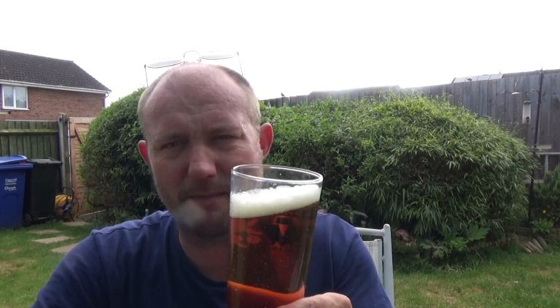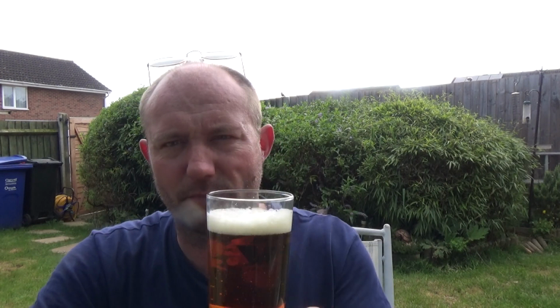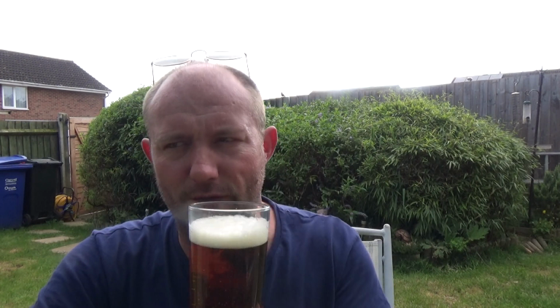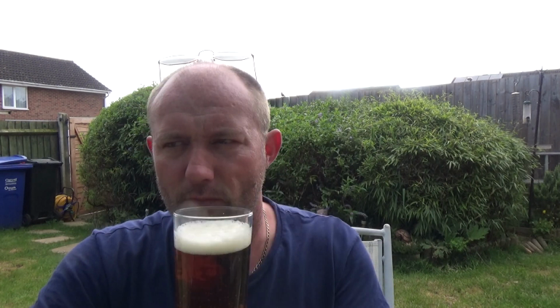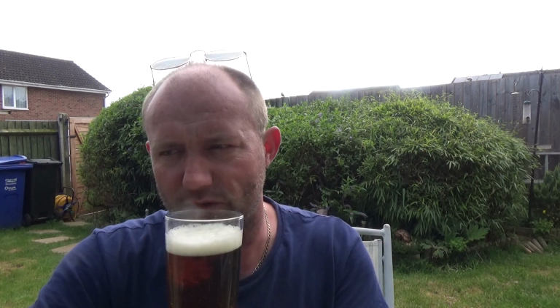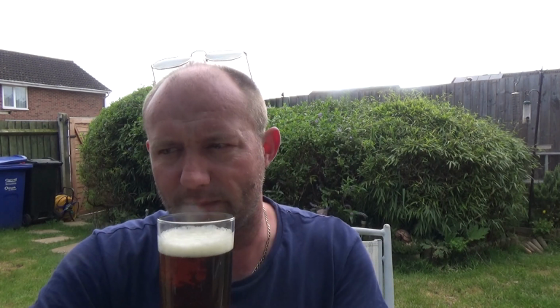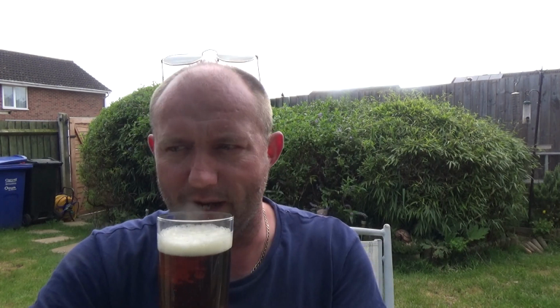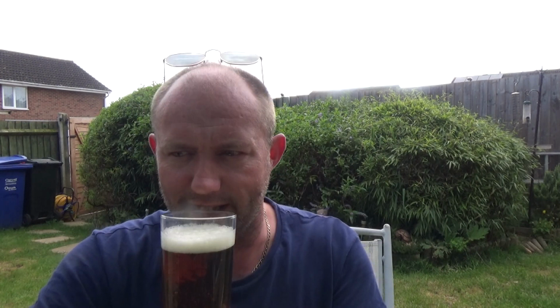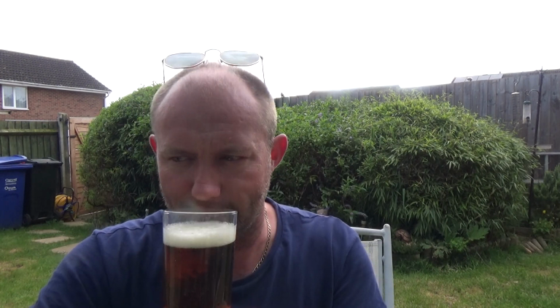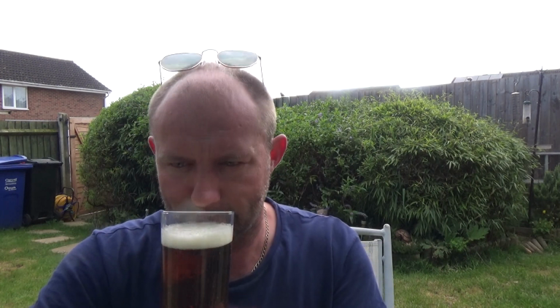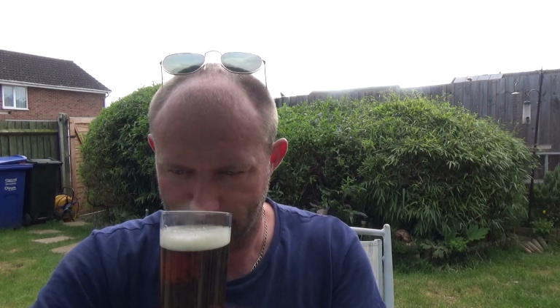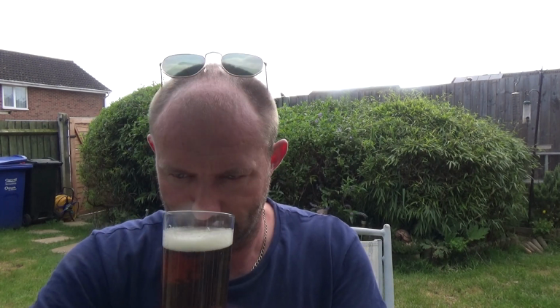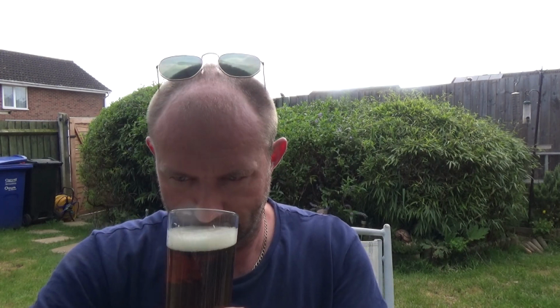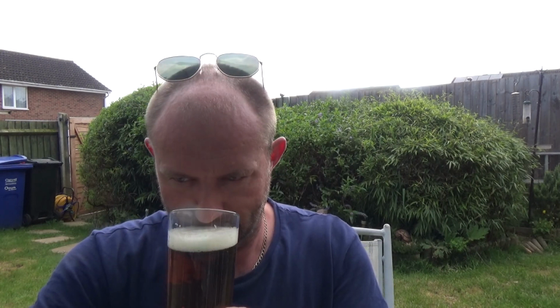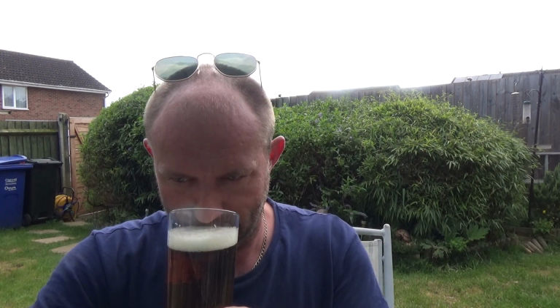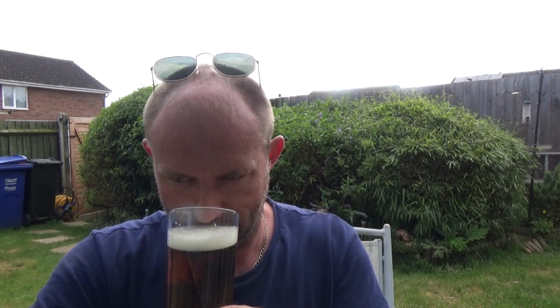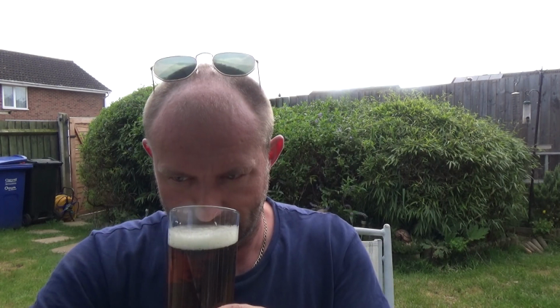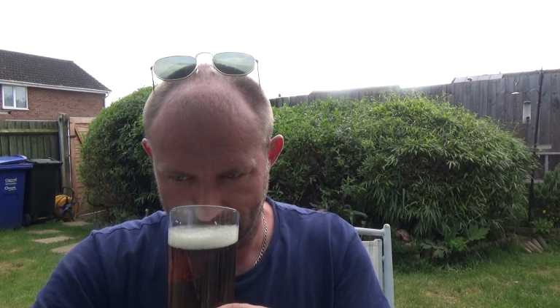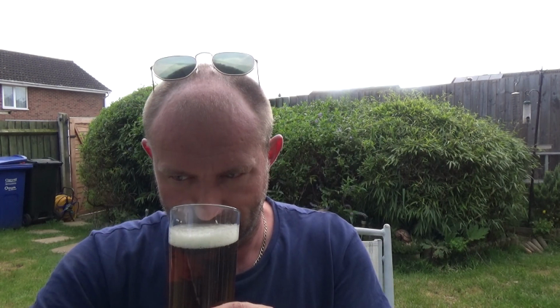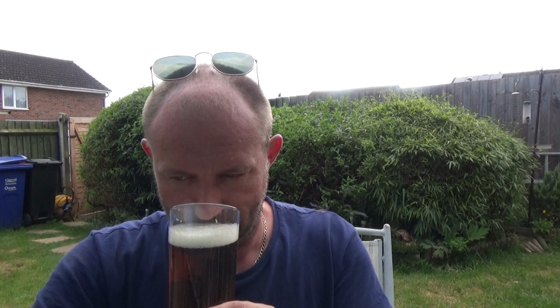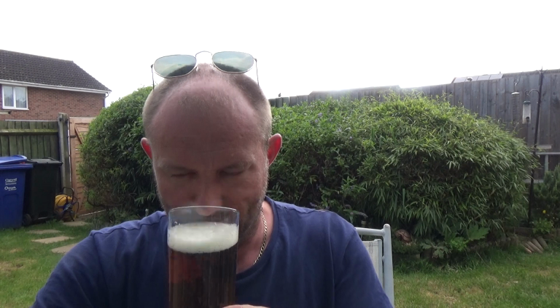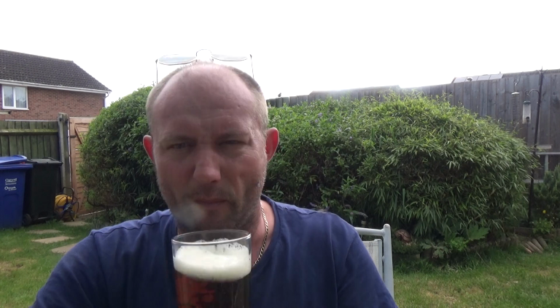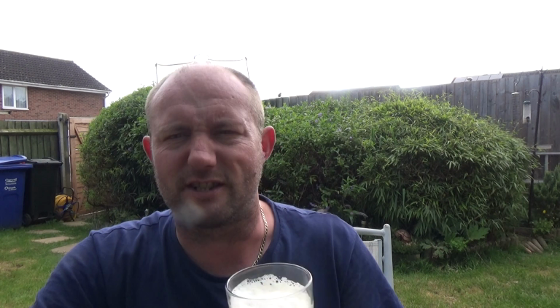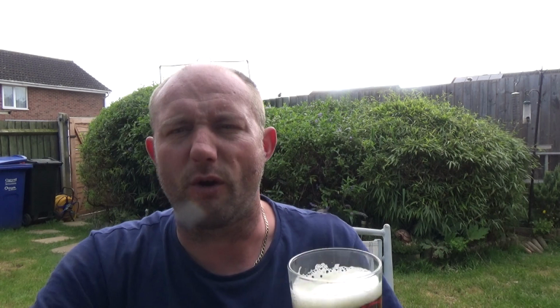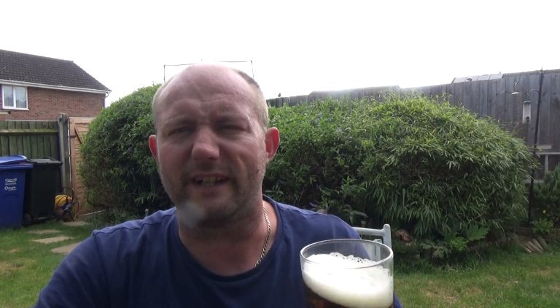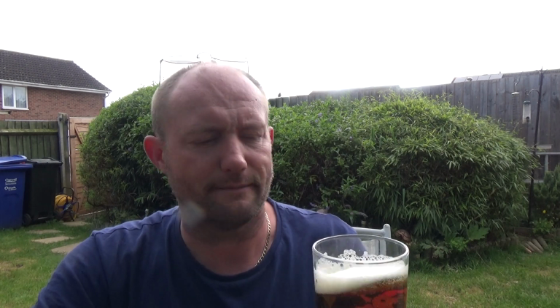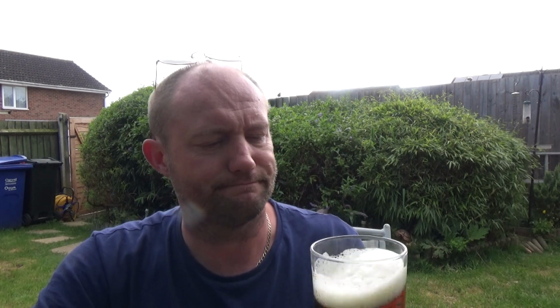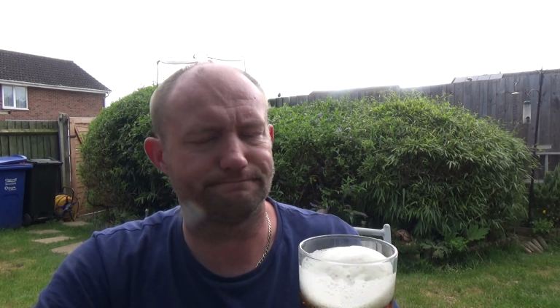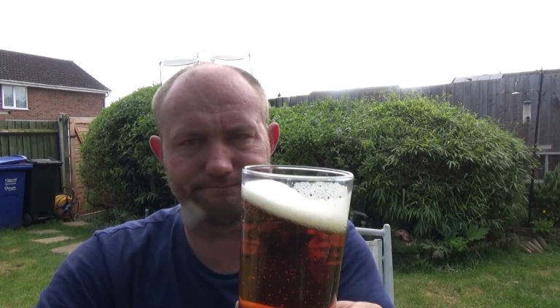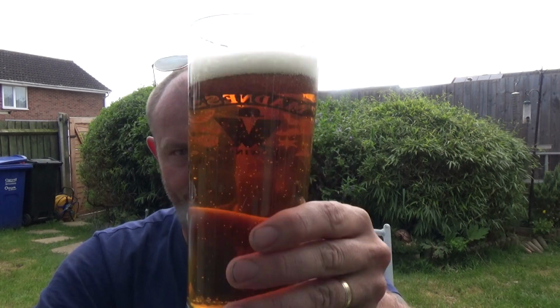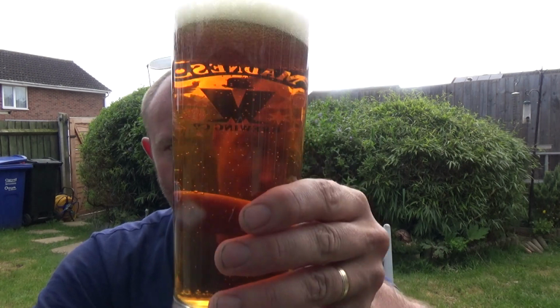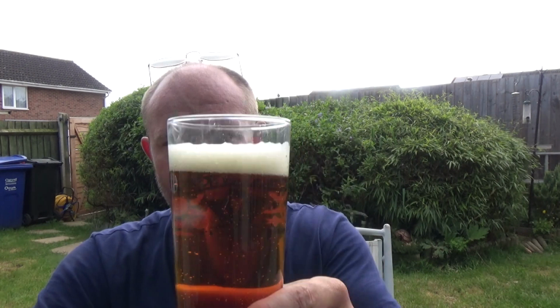It smells beautiful. Malty, bready. A little bit of toffee. Cheers.